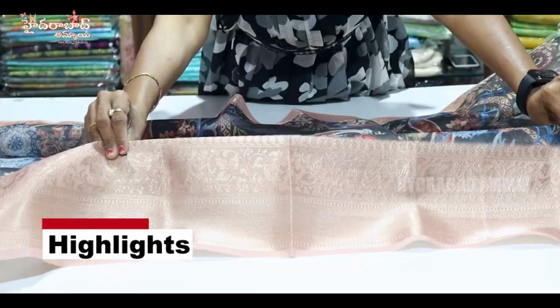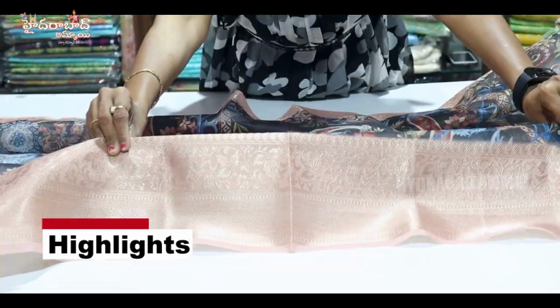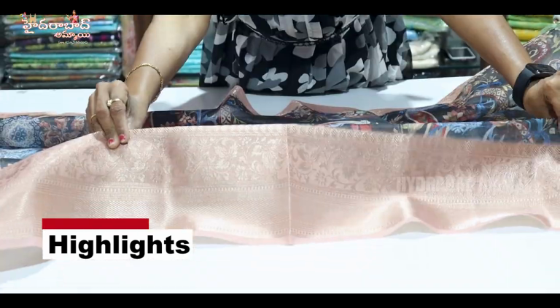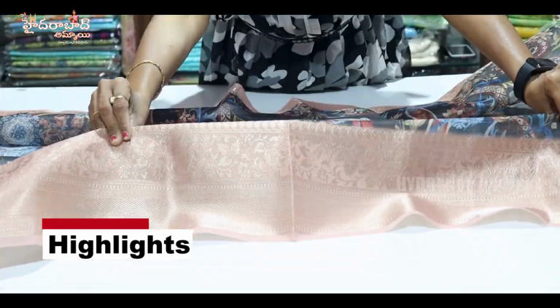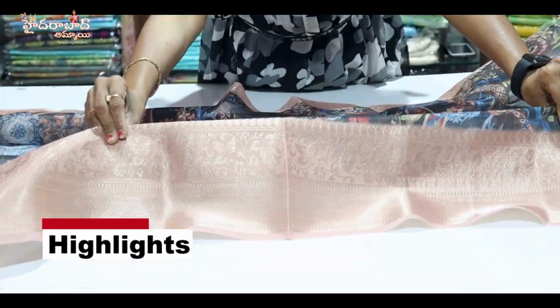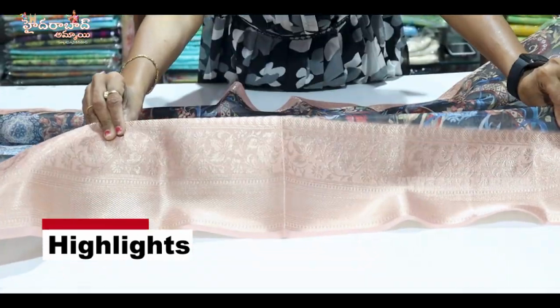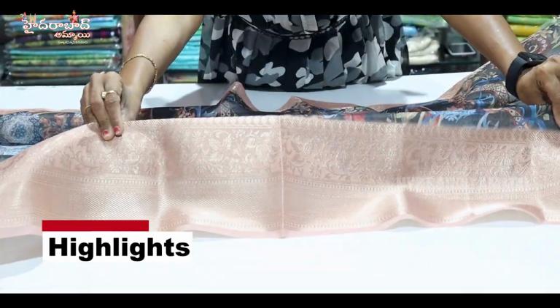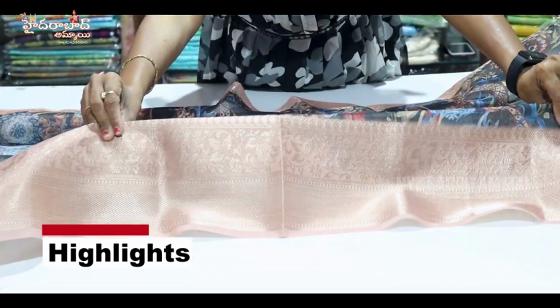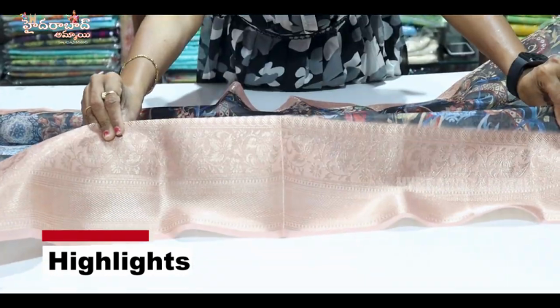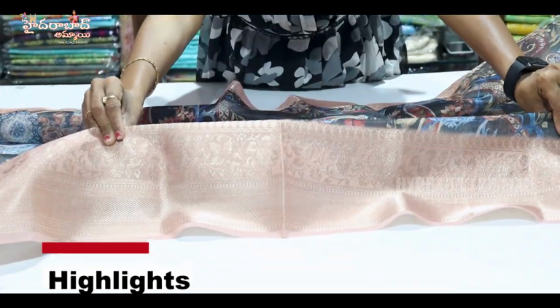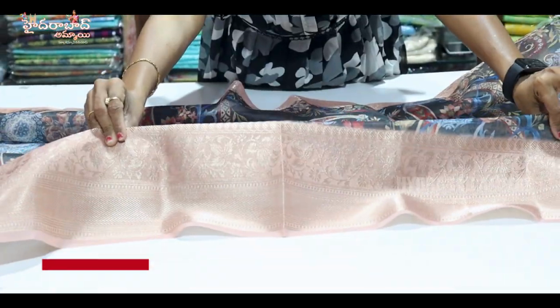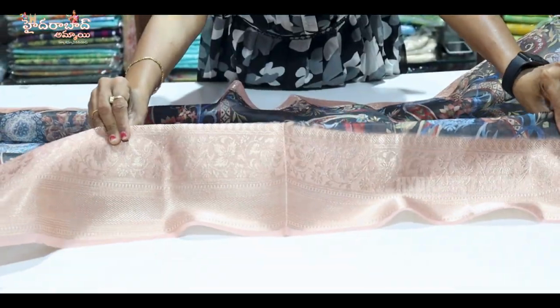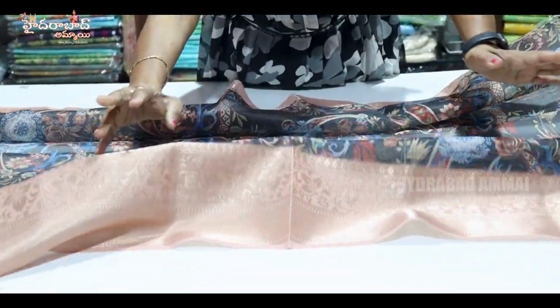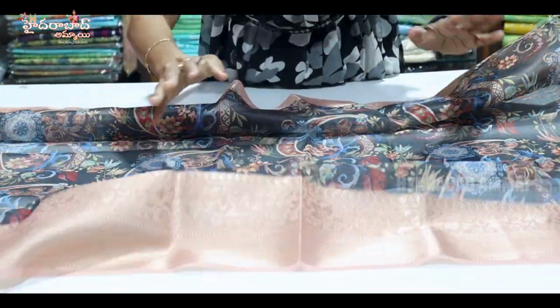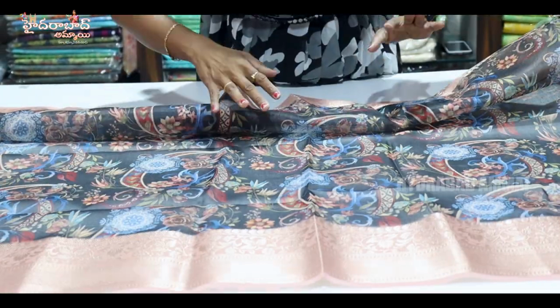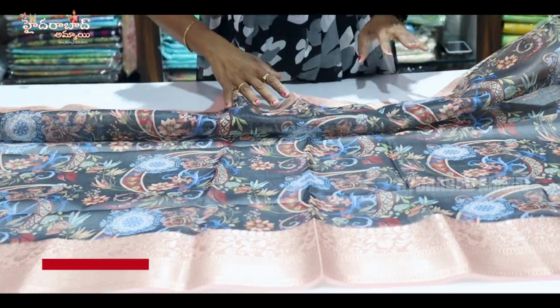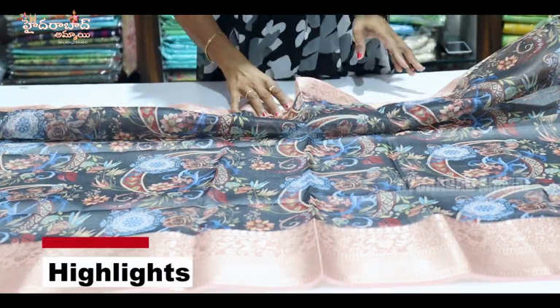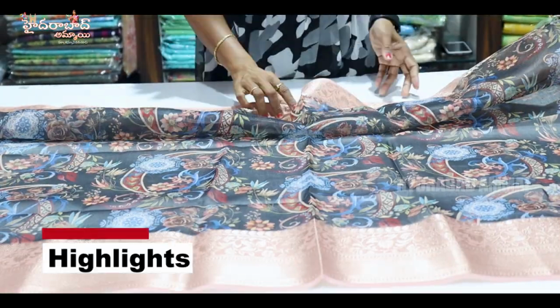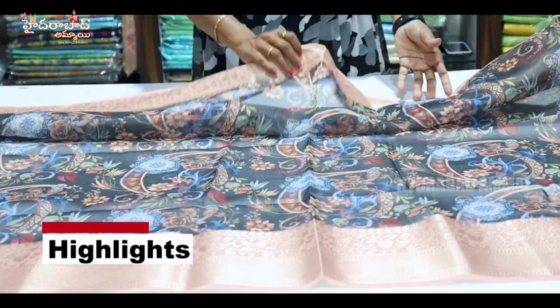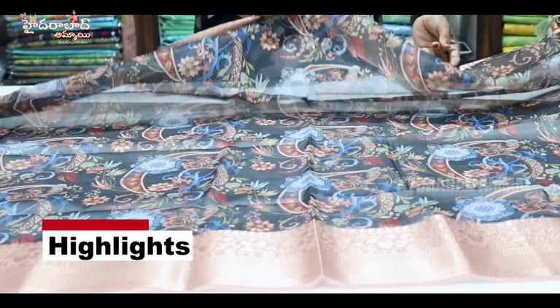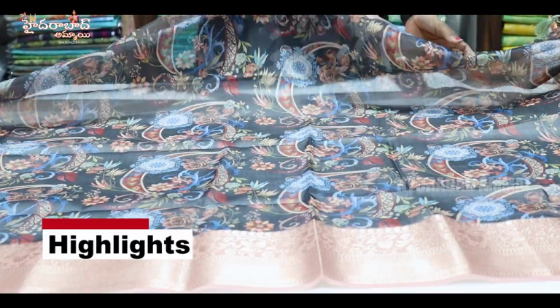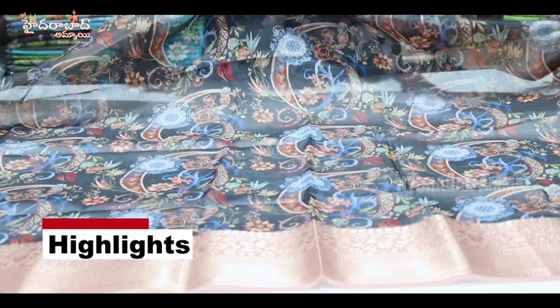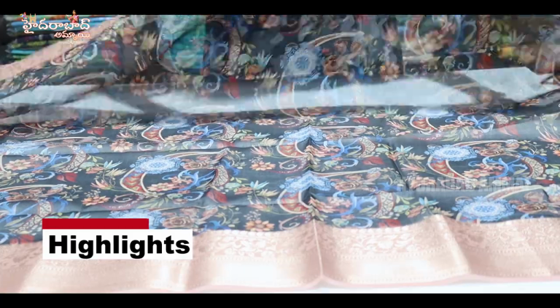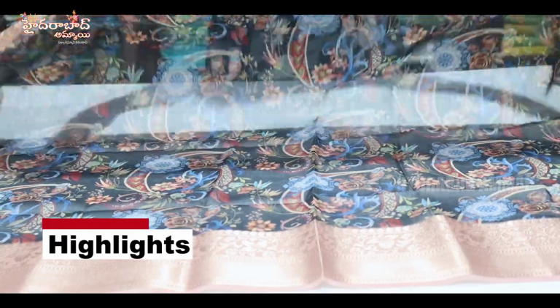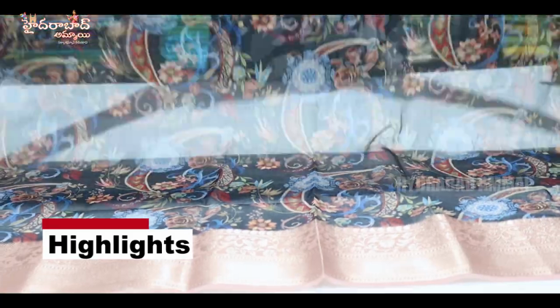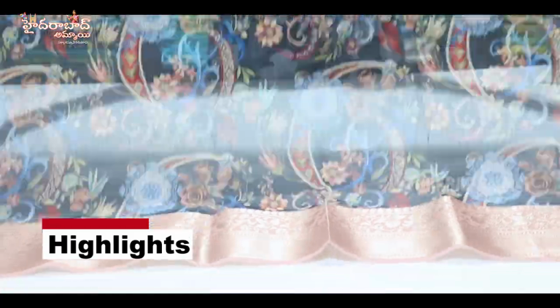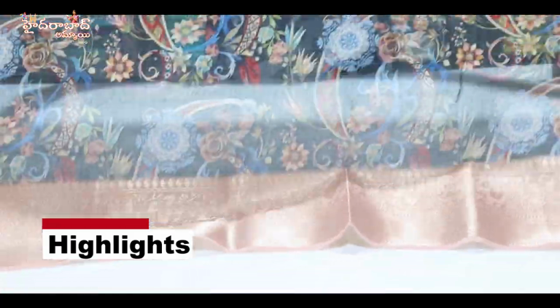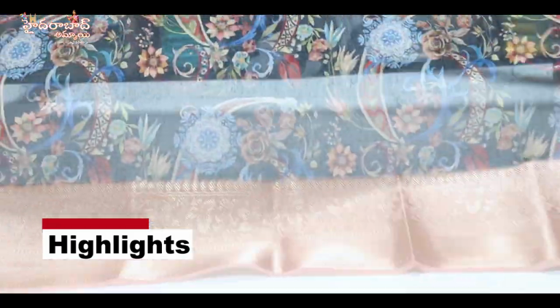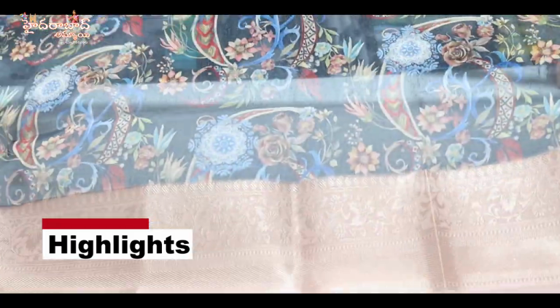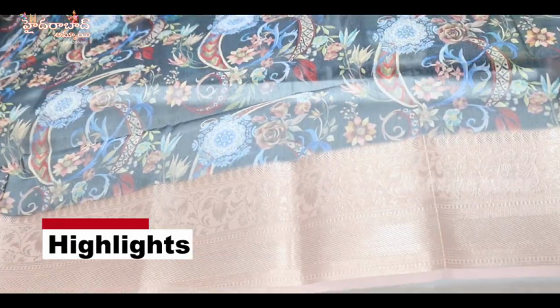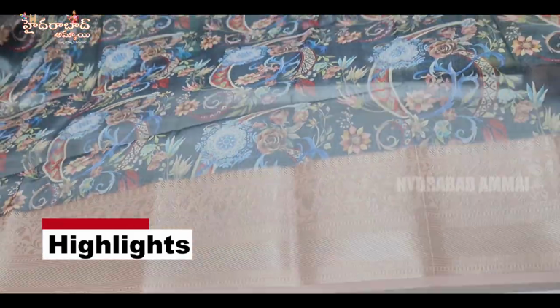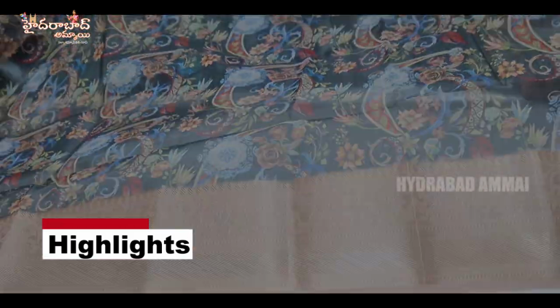There is a double border. There is a small border. There is another style of border. There is a nice print.